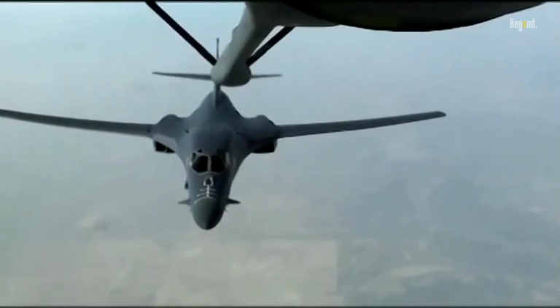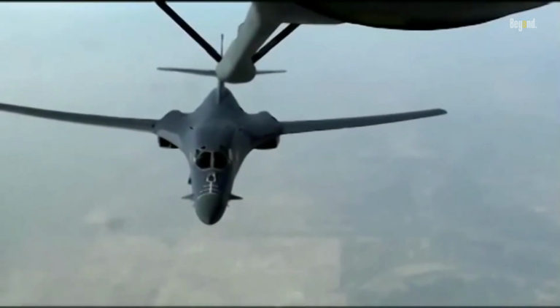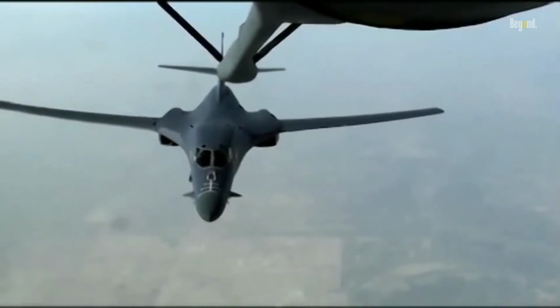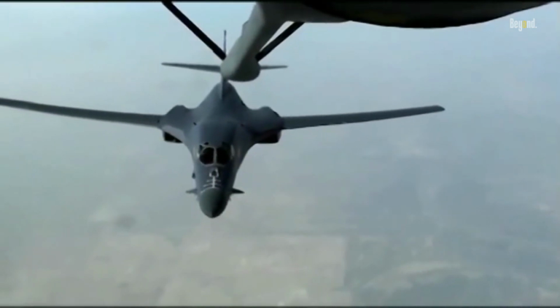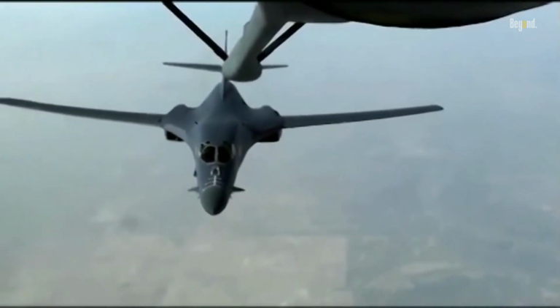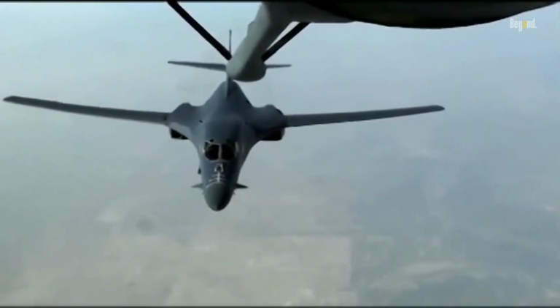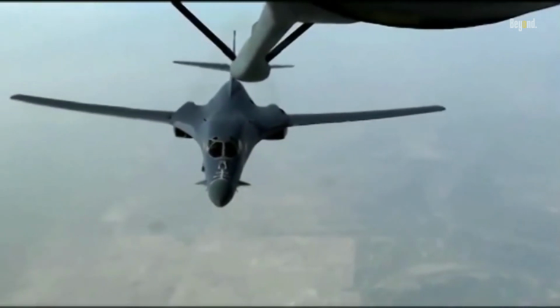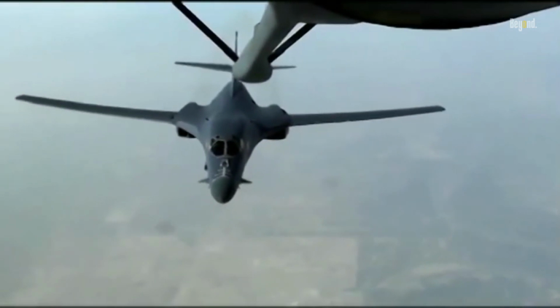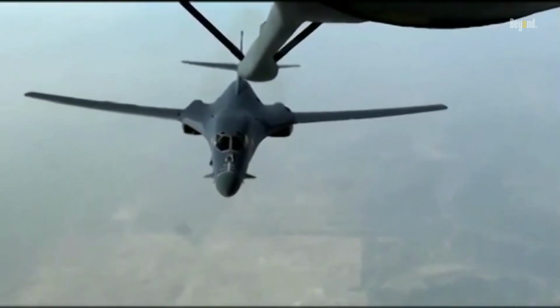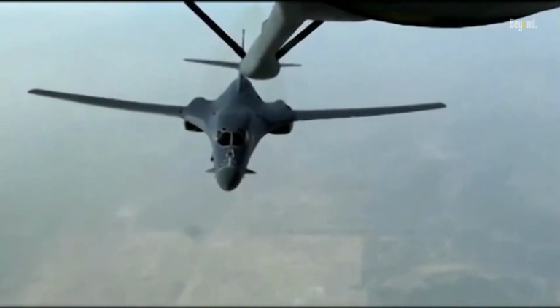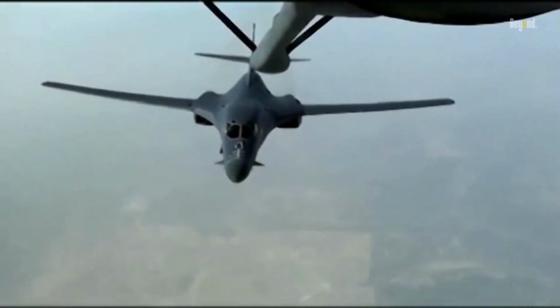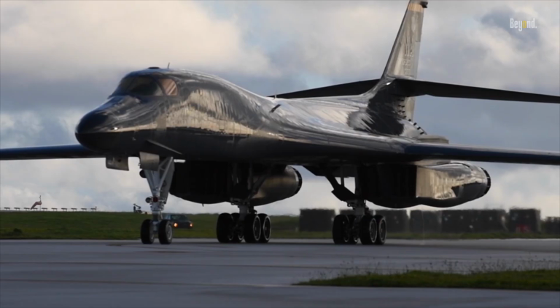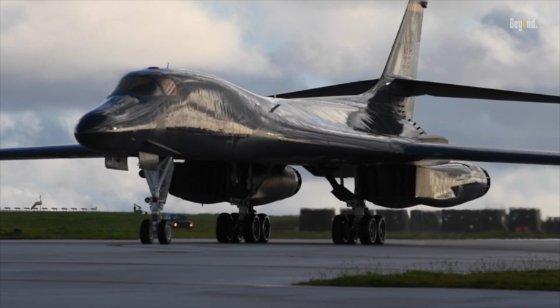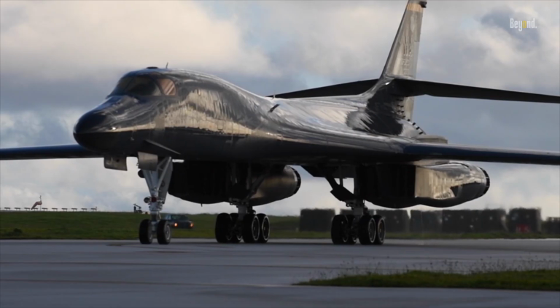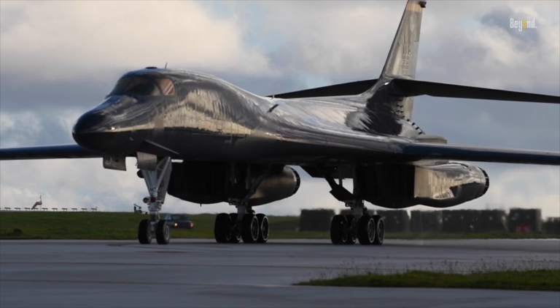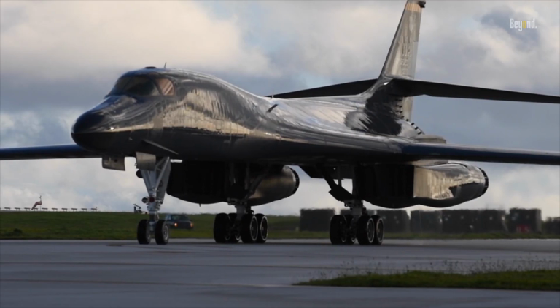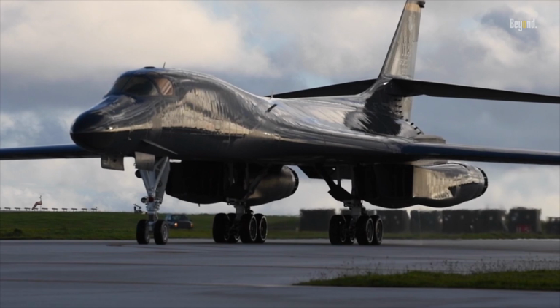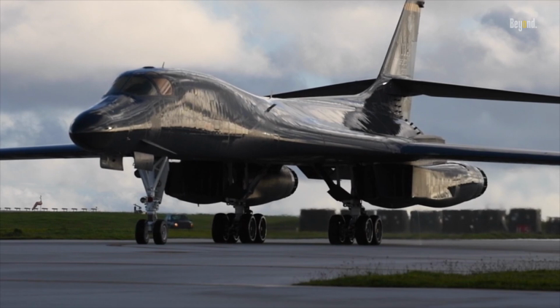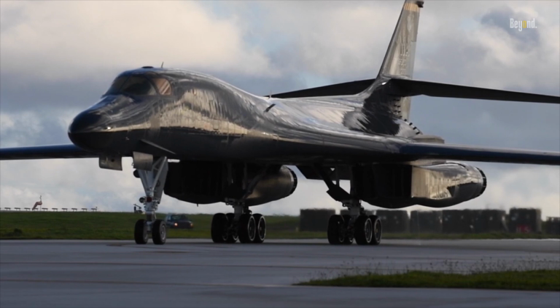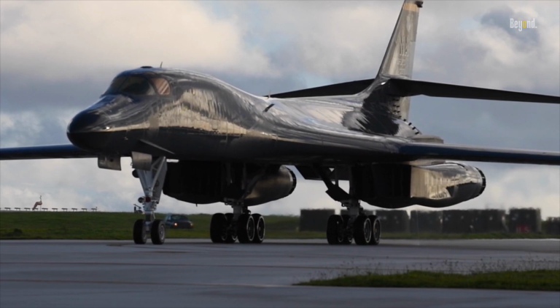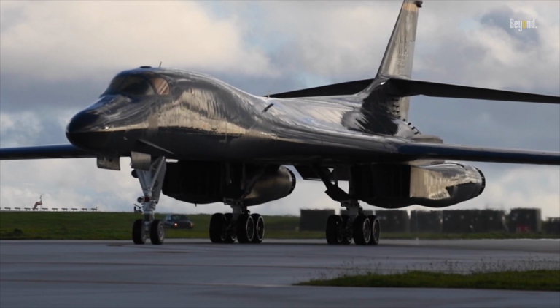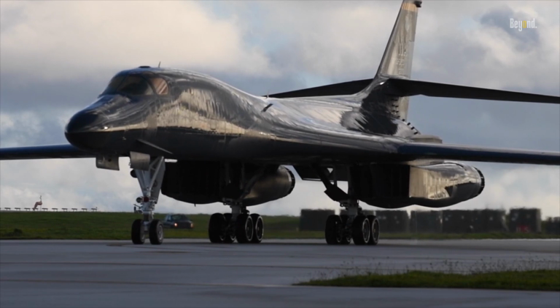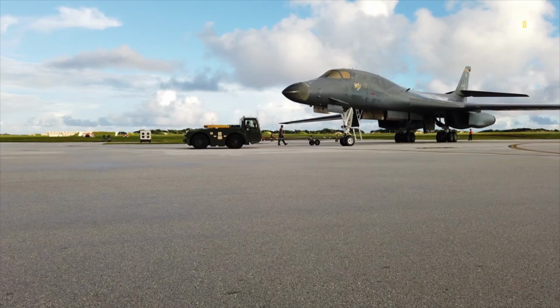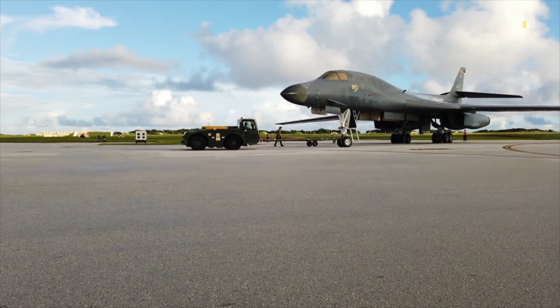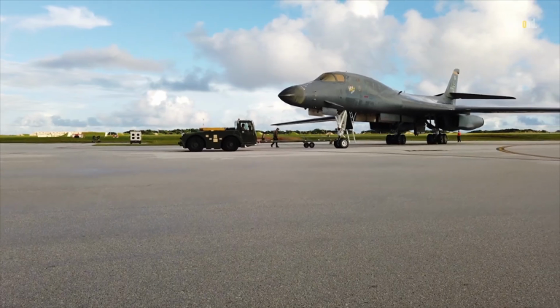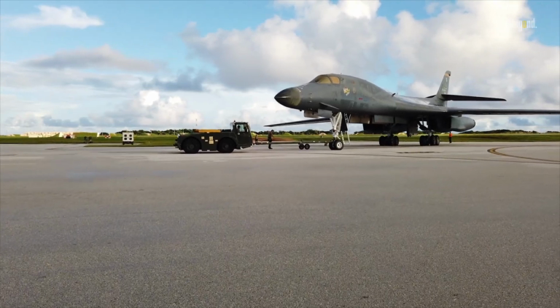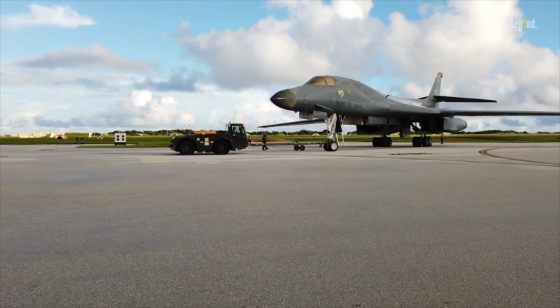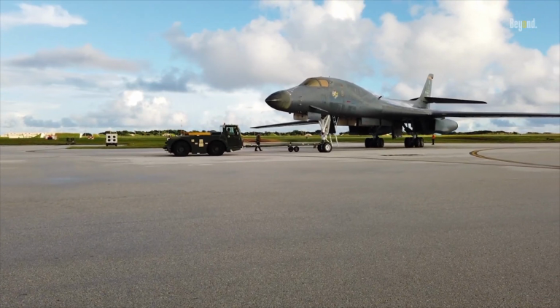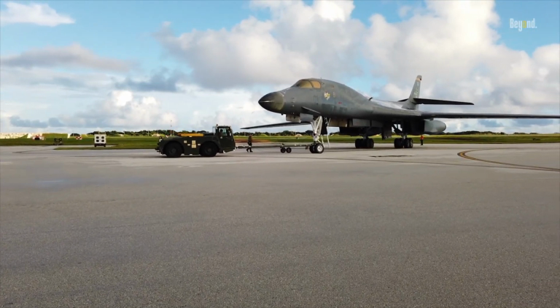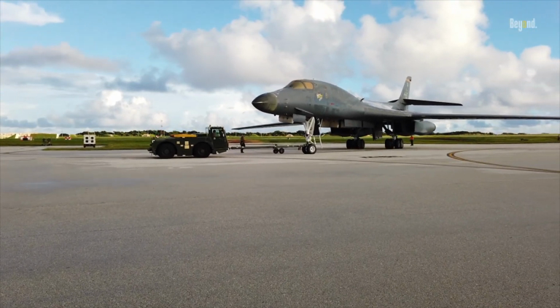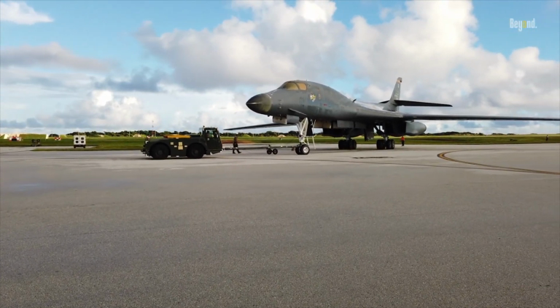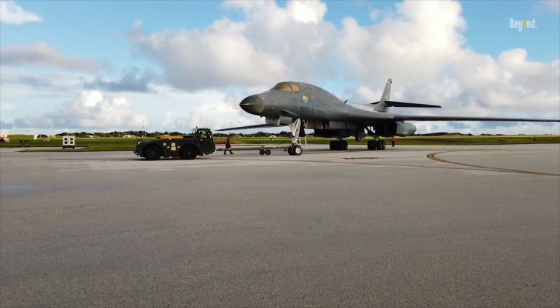The B-1 has also been involved in humanitarian missions, such as delivering aid to disaster-stricken areas.